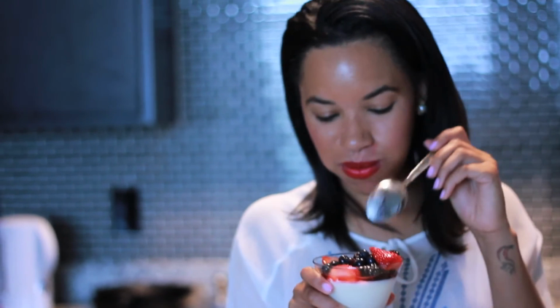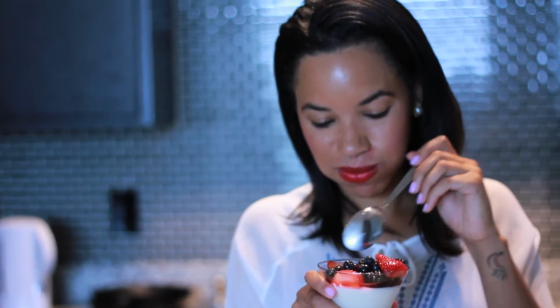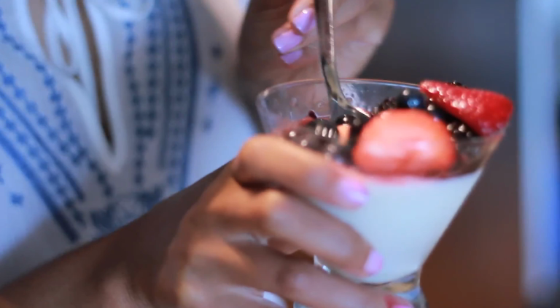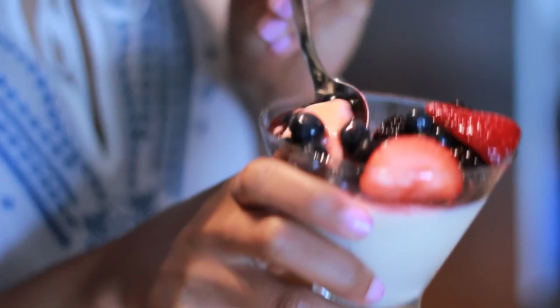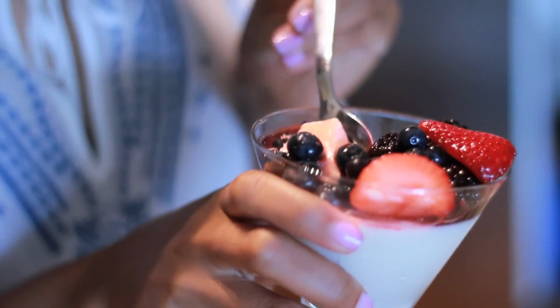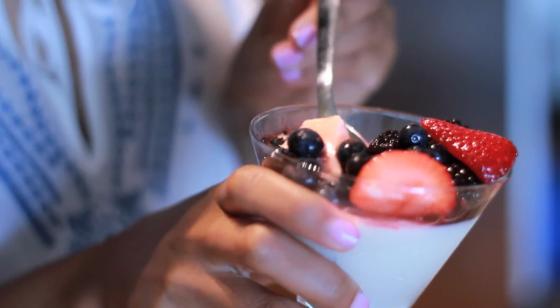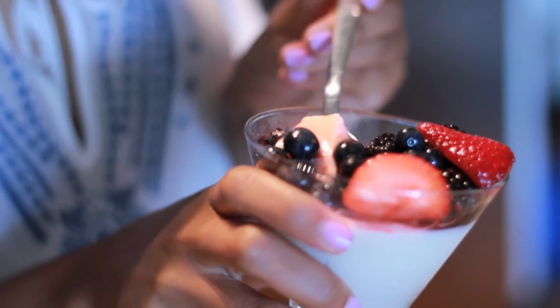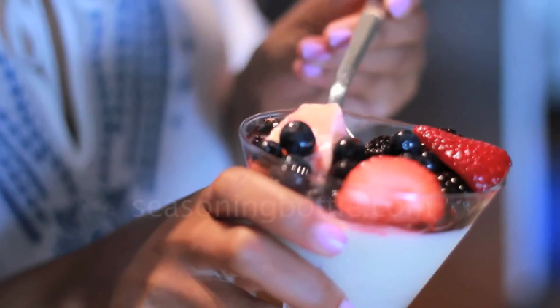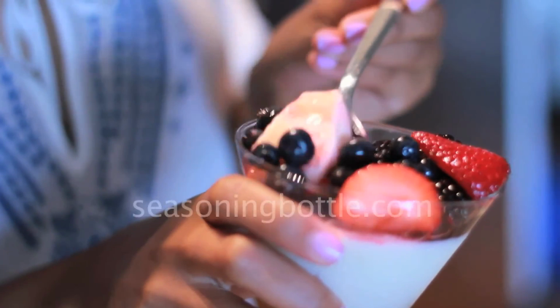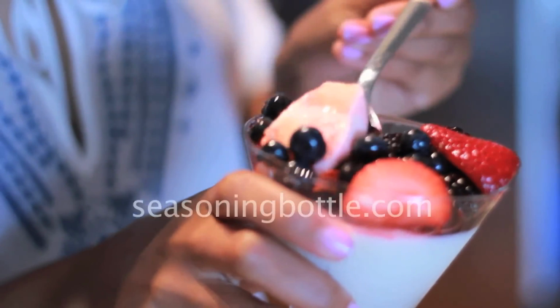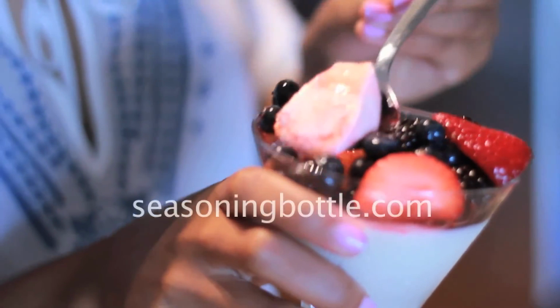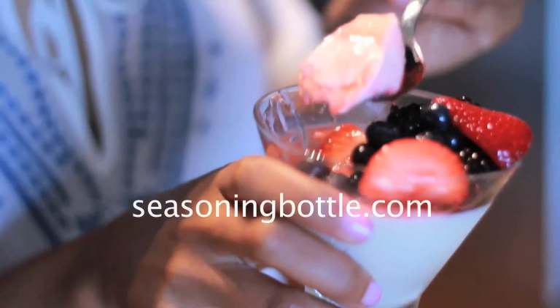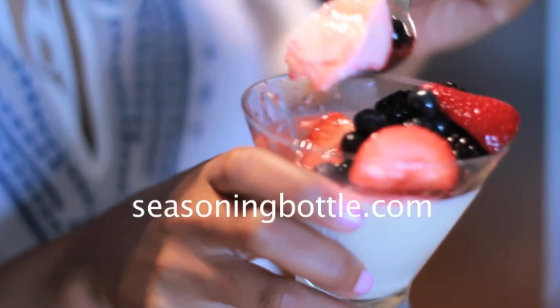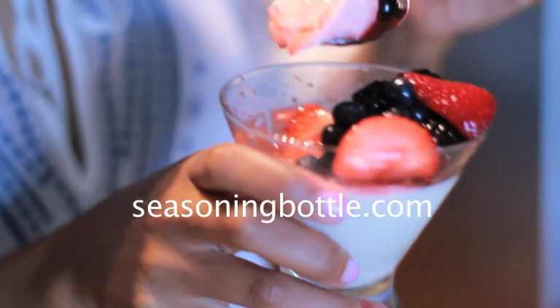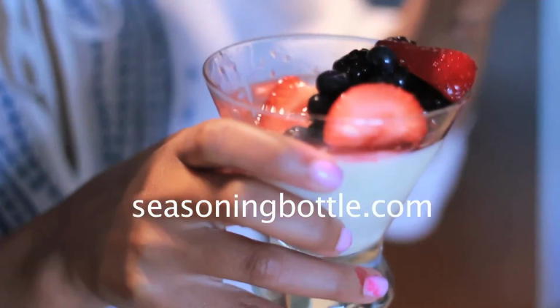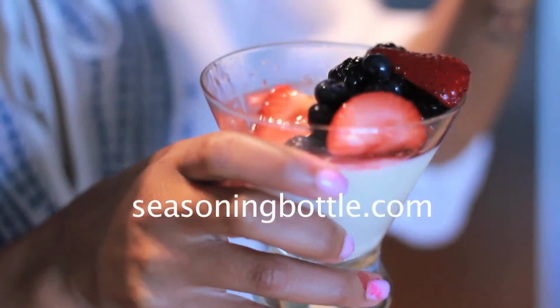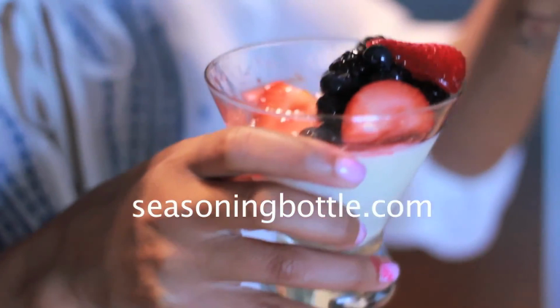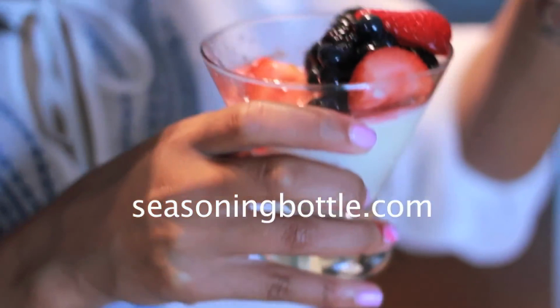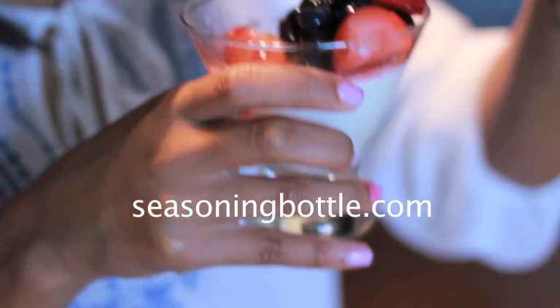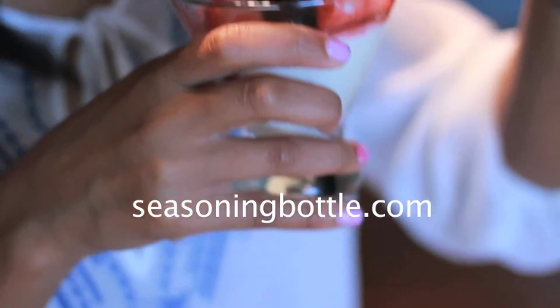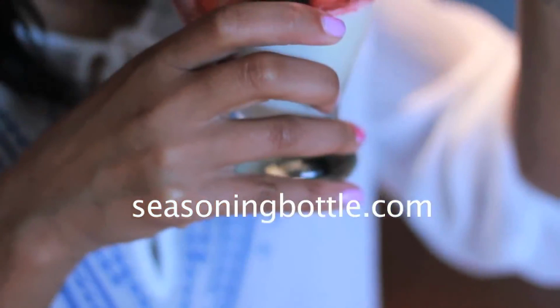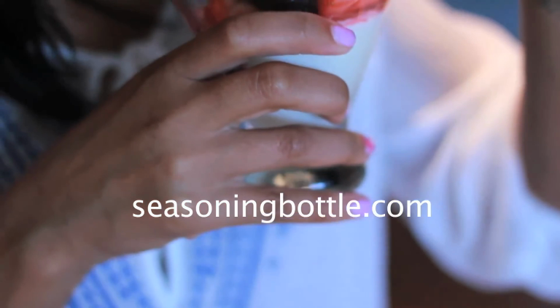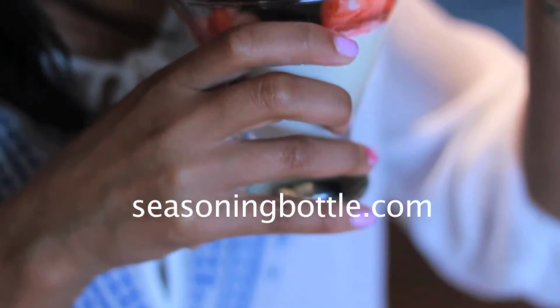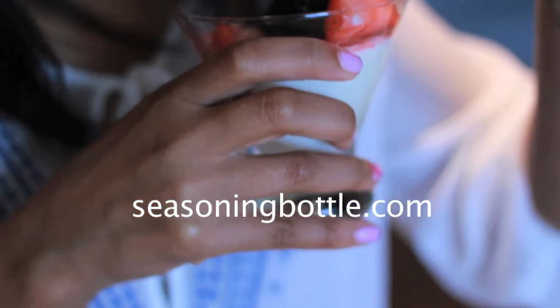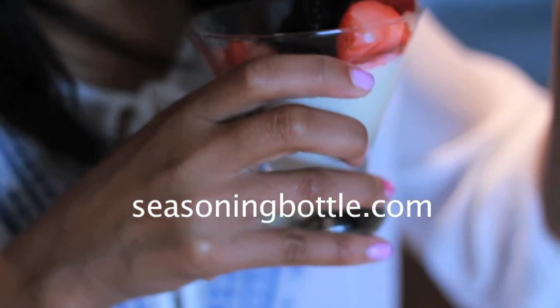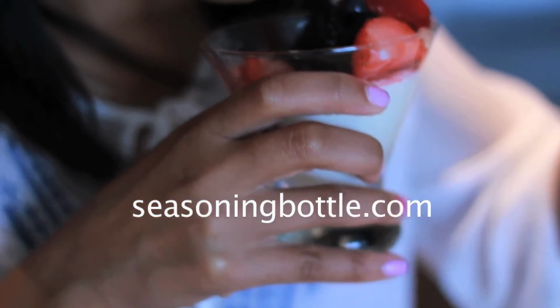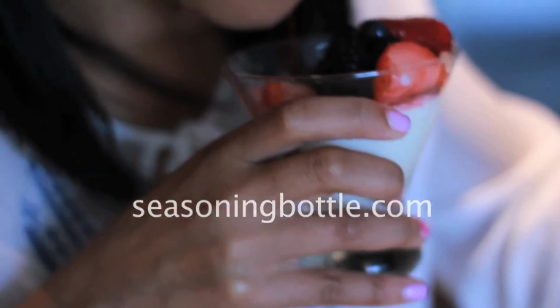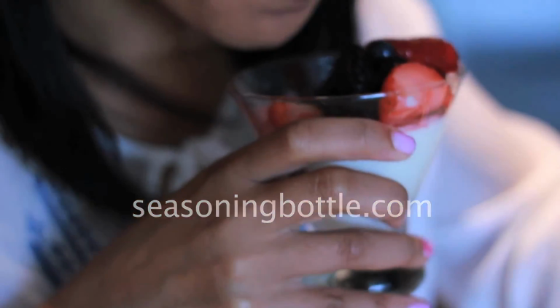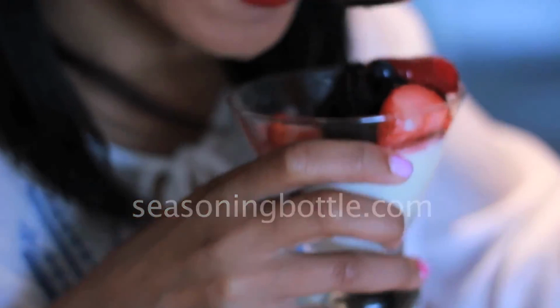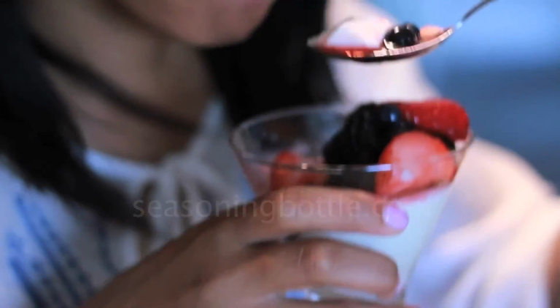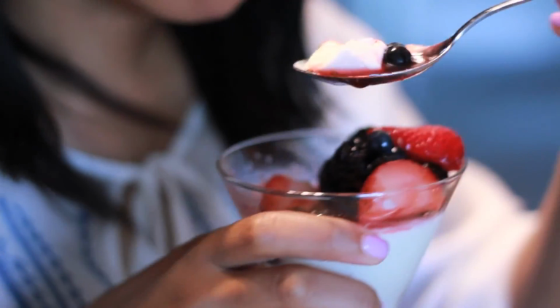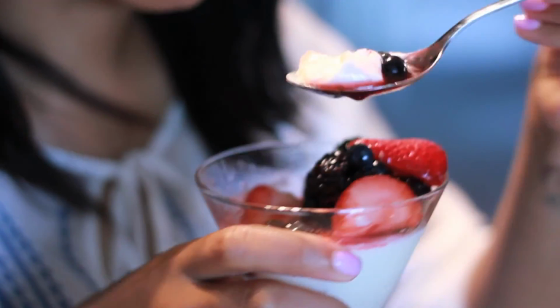For more easy recipes like this, visit my blog, SeasoningBottle.com. Thank you for joining me.